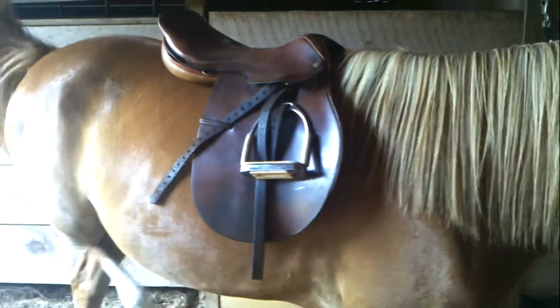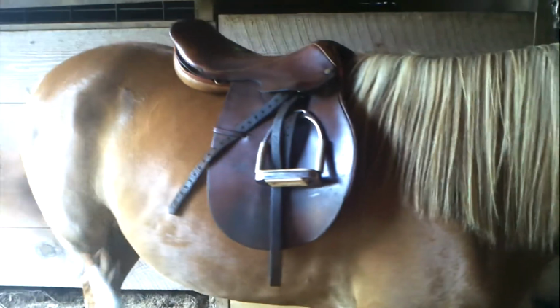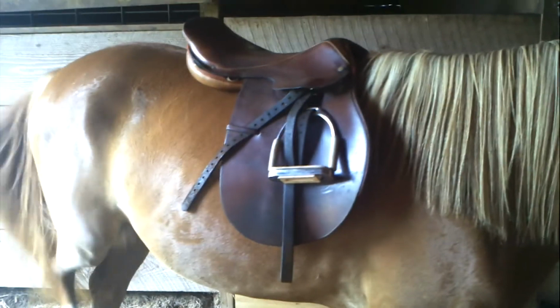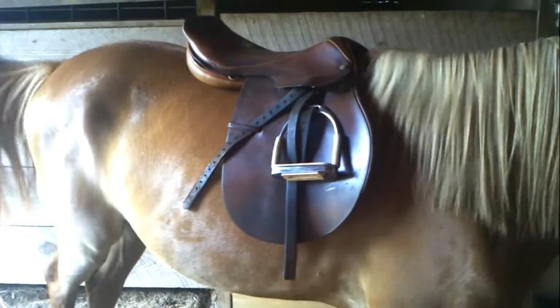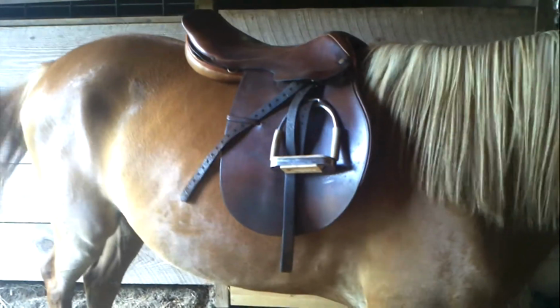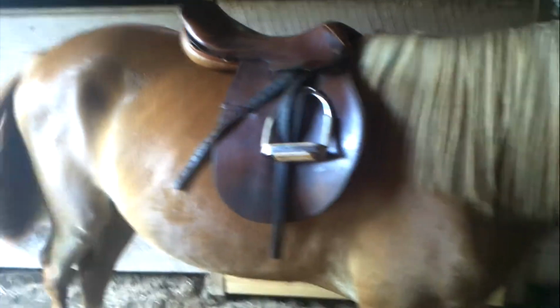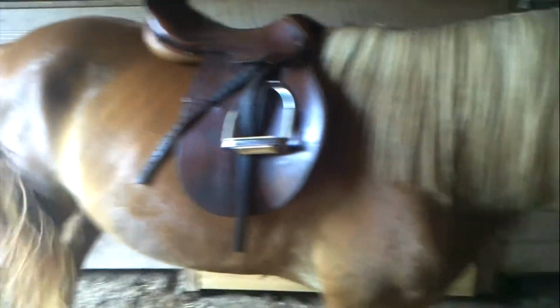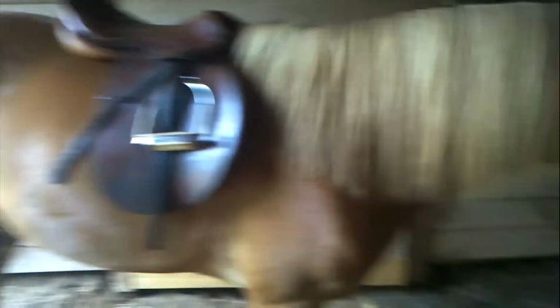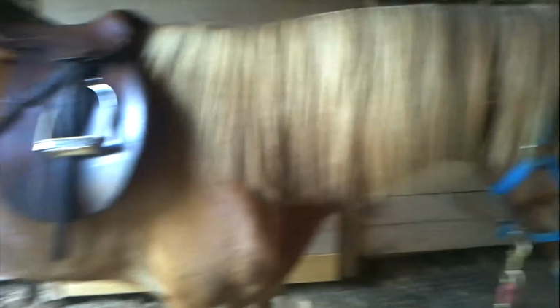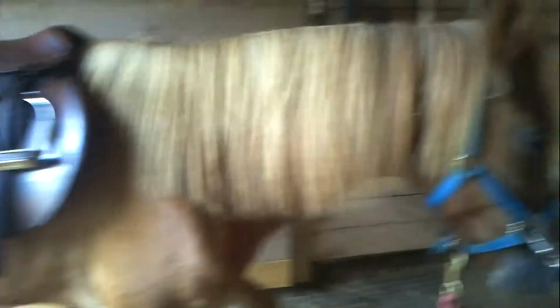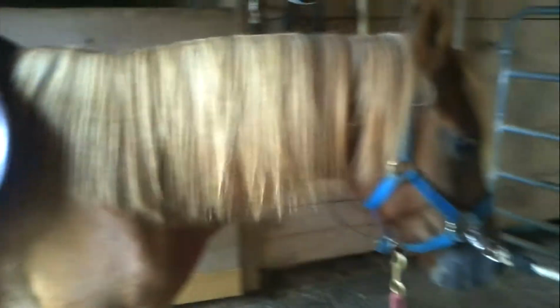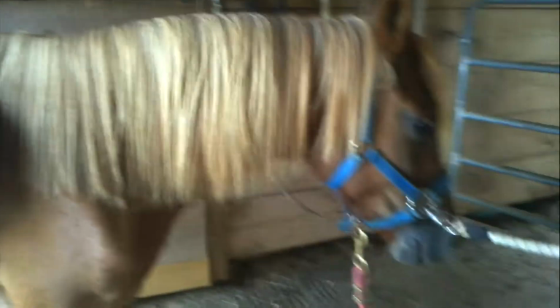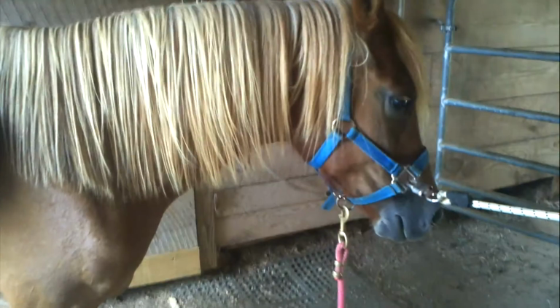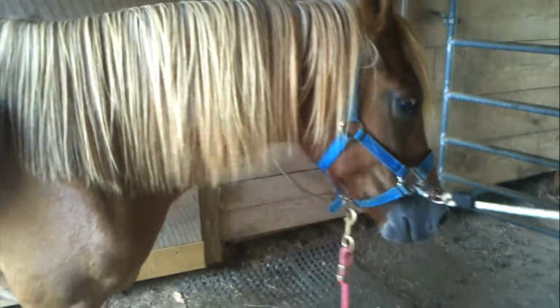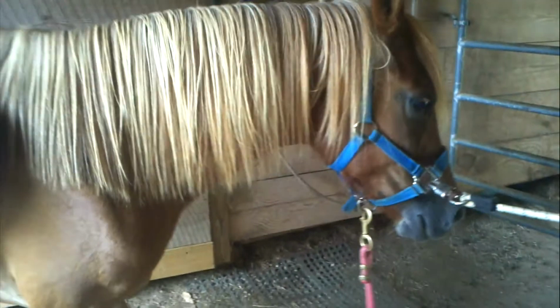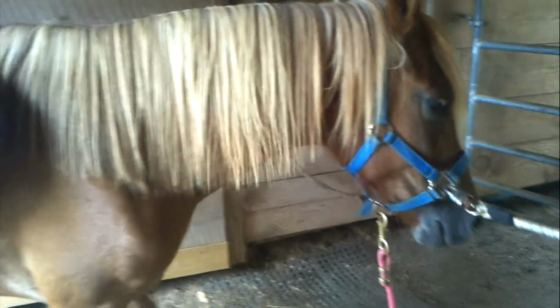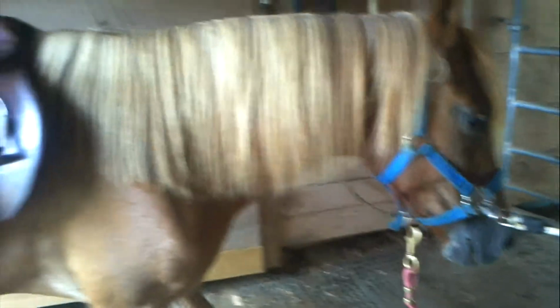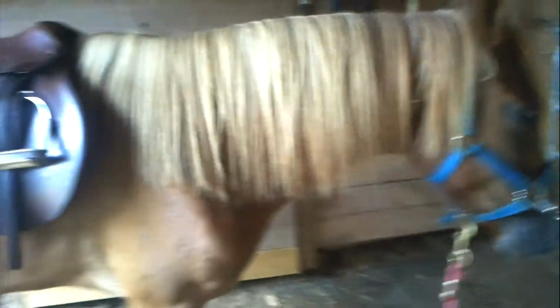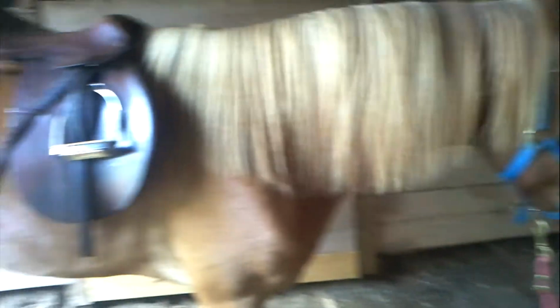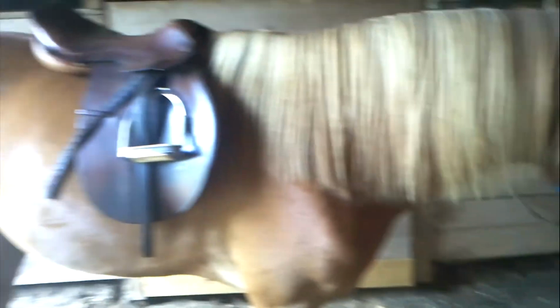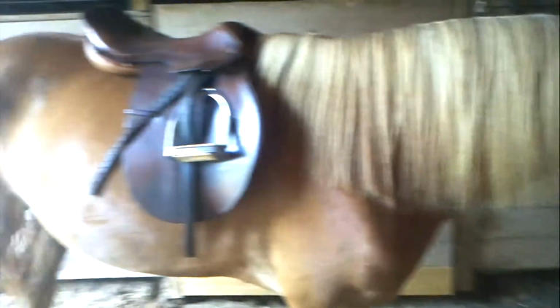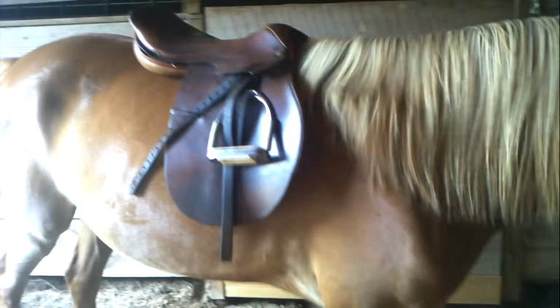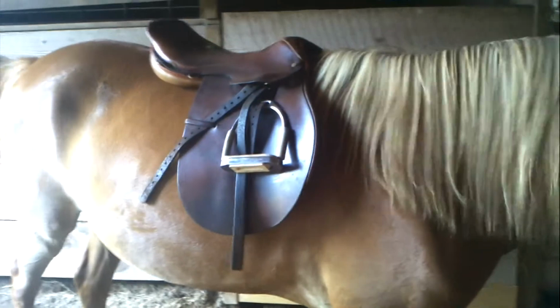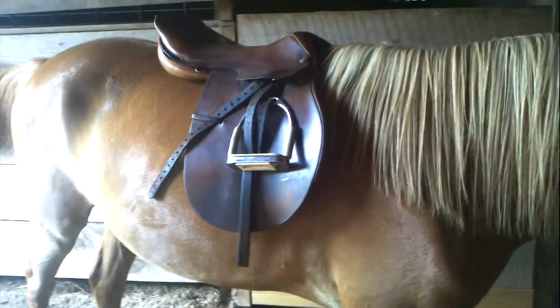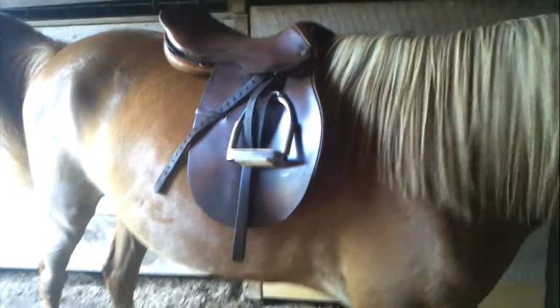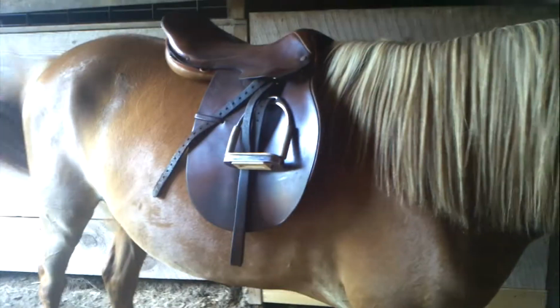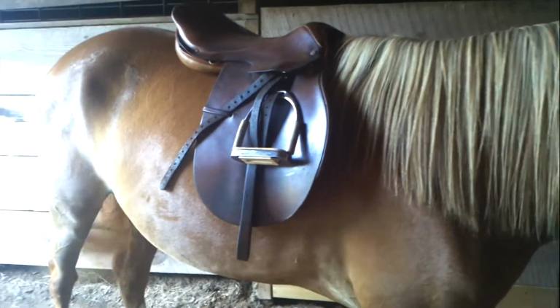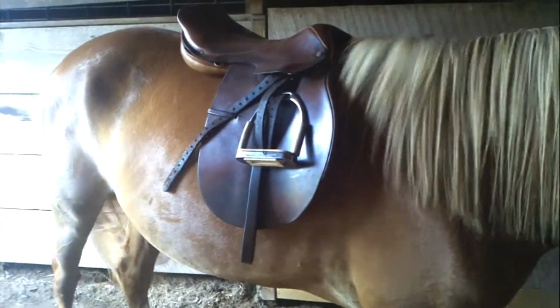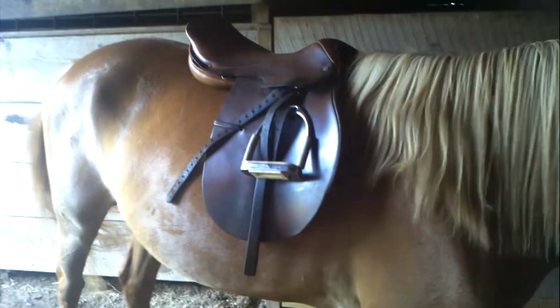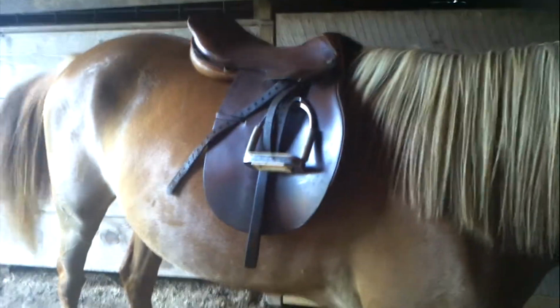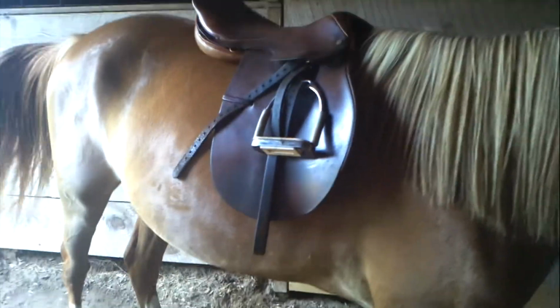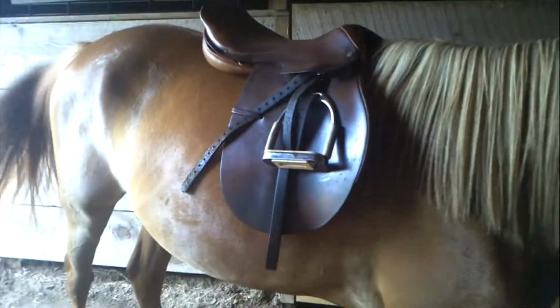Okay, so here's Naomi, and here's the Crosby saddle. Let's take a look.